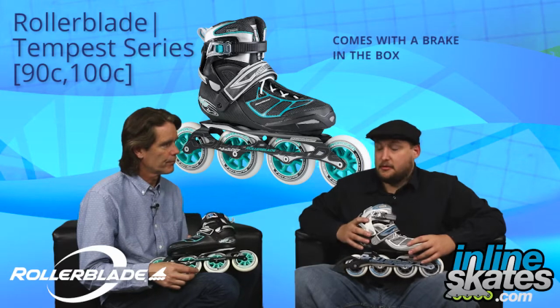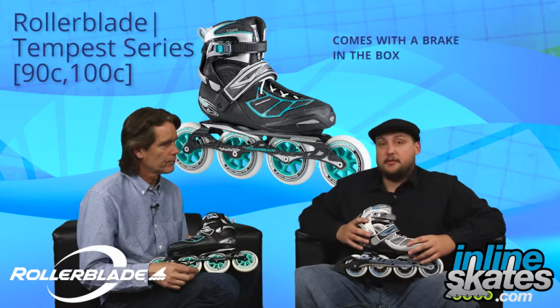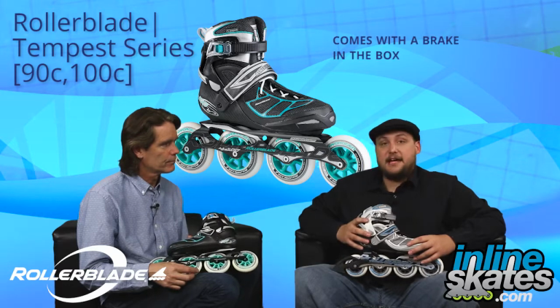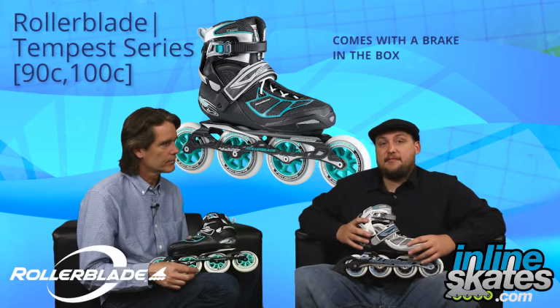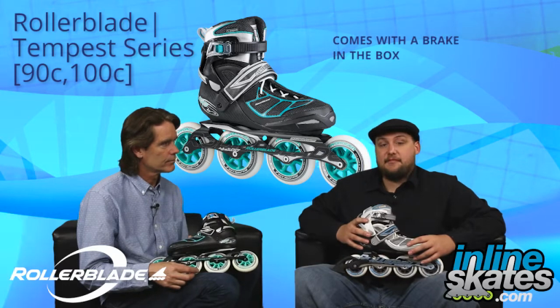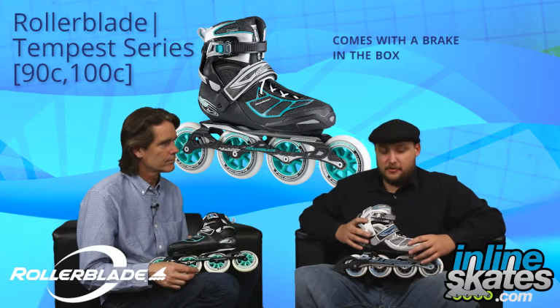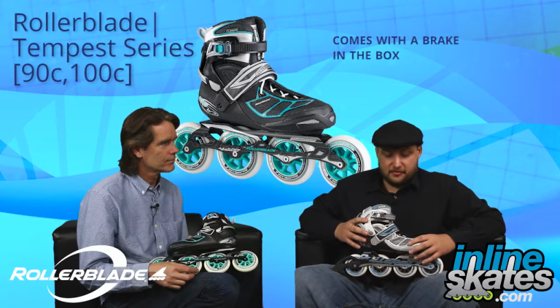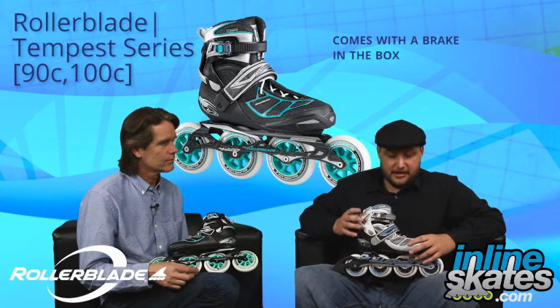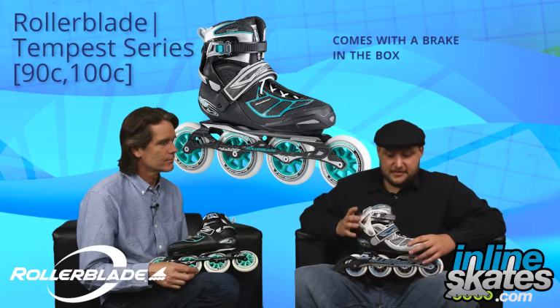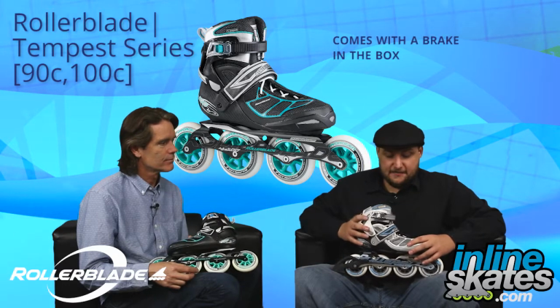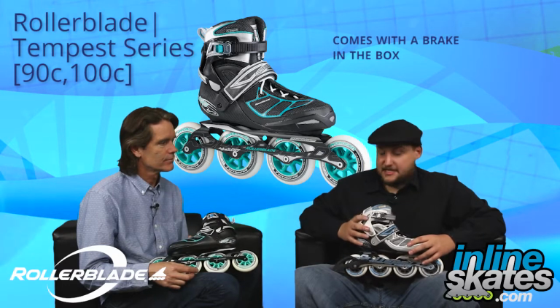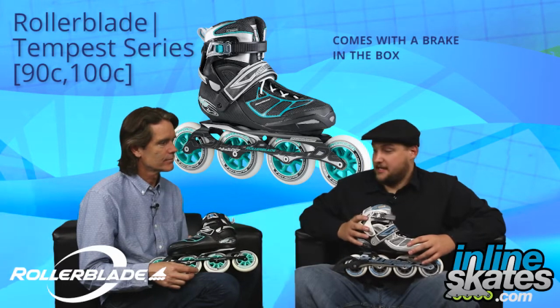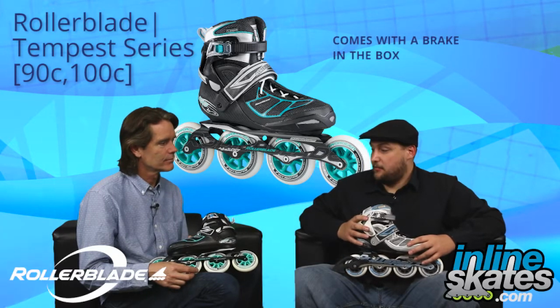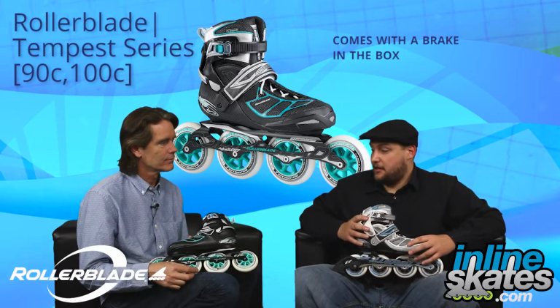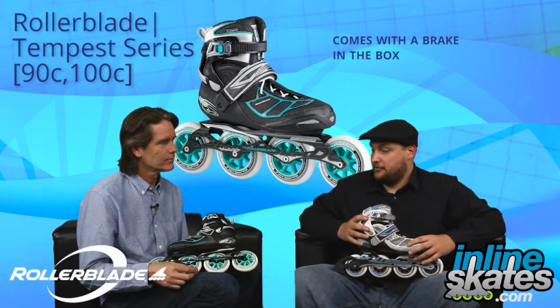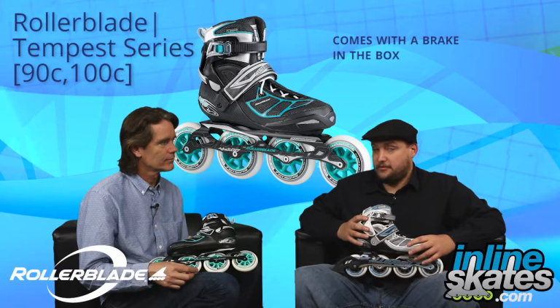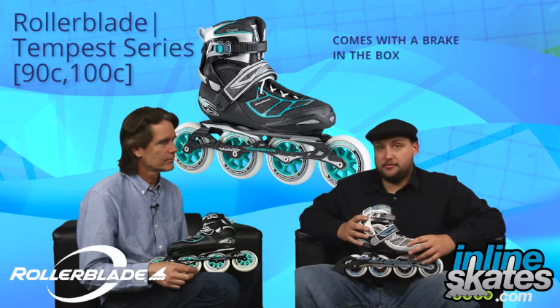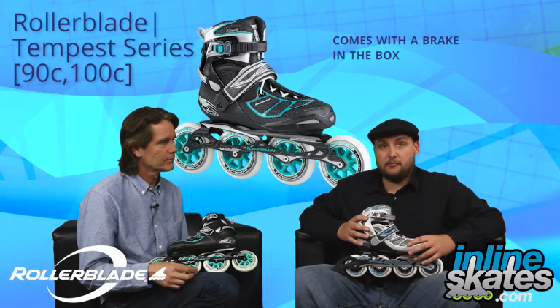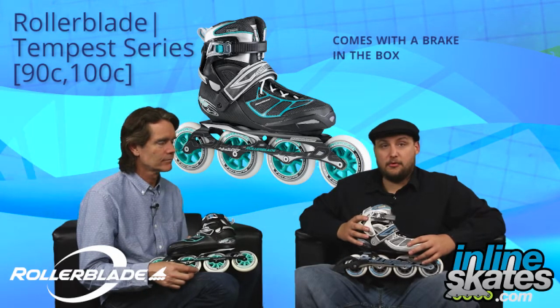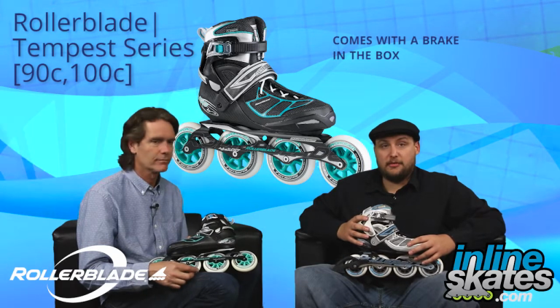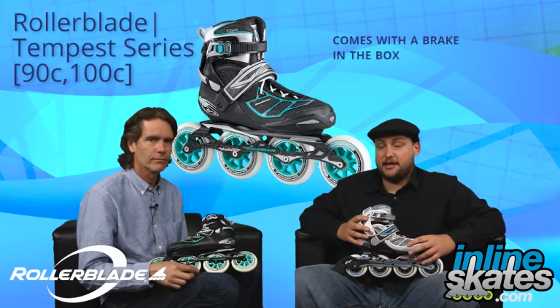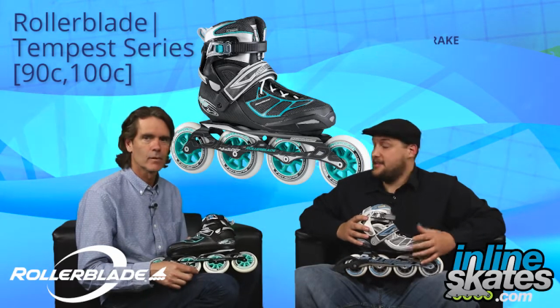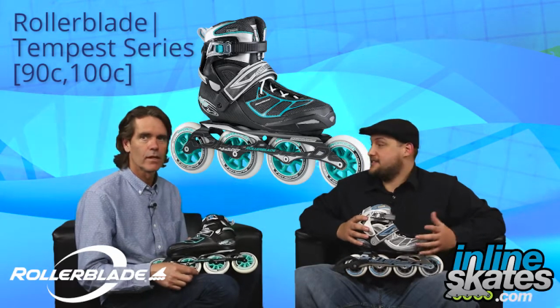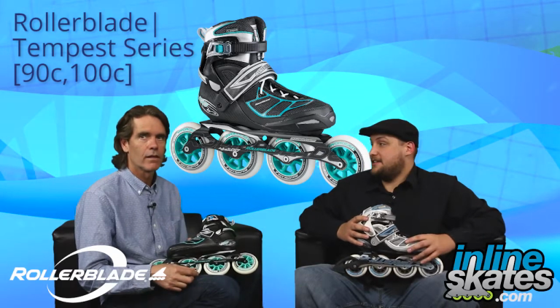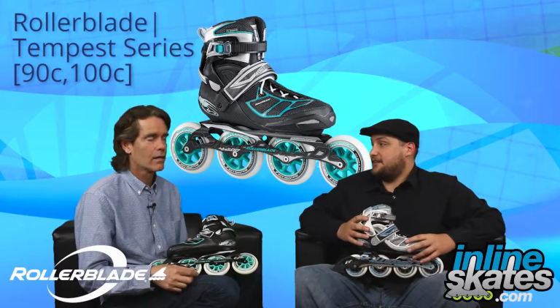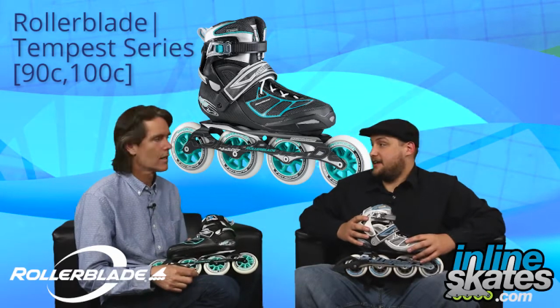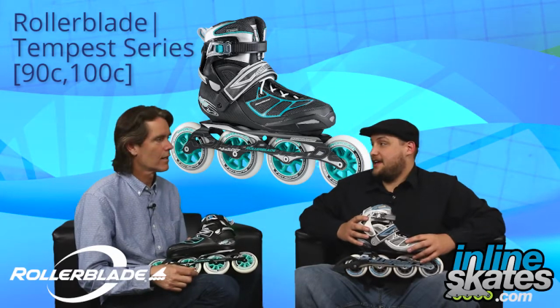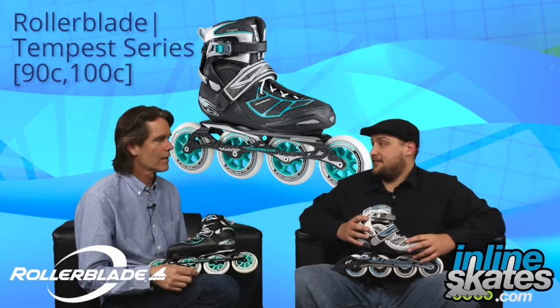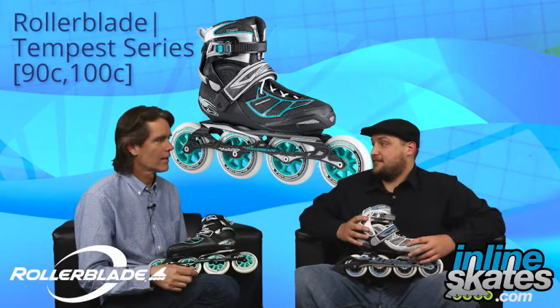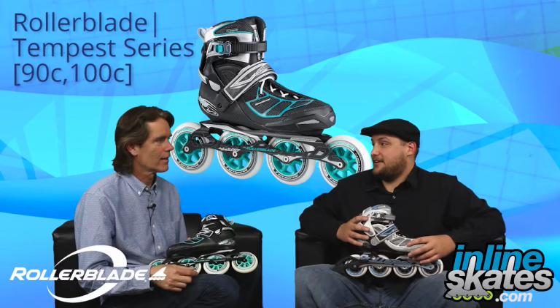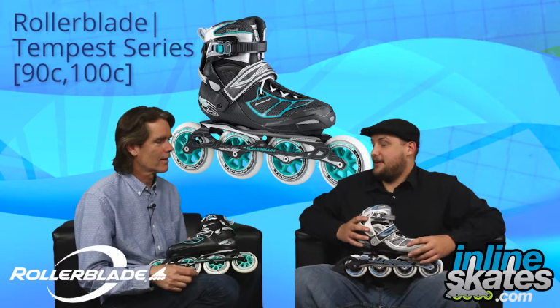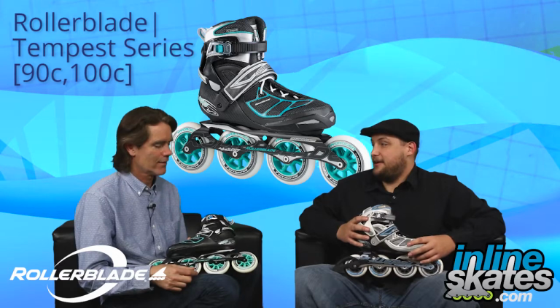Well there you have it folks, we have the Tempest 90 and 100's from Rollerblade. Steven, thanks for coming out man. Thanks for having me. And thank you guys for watching.